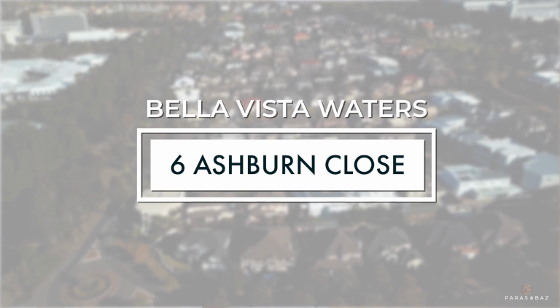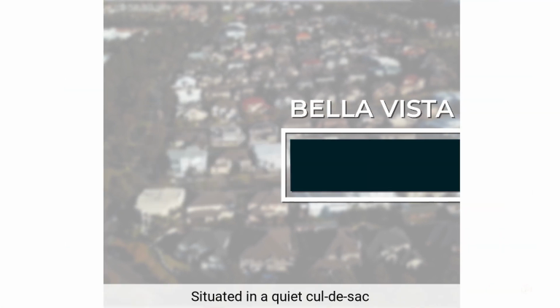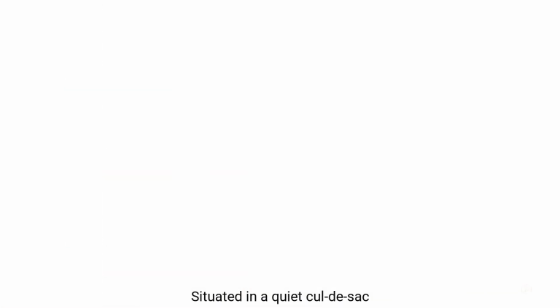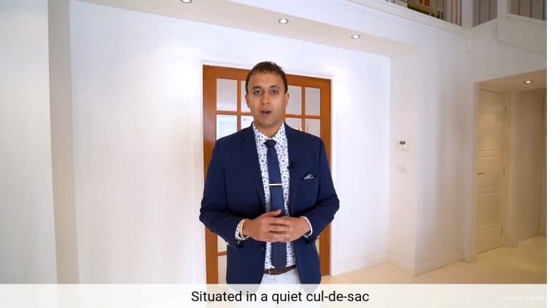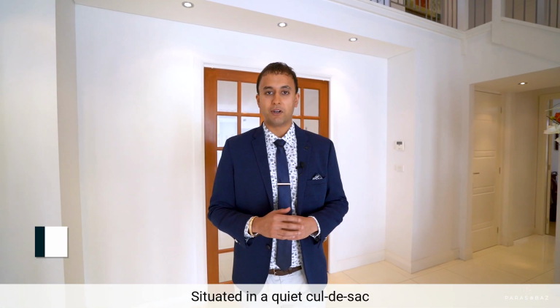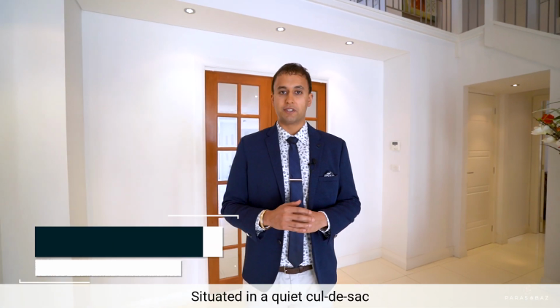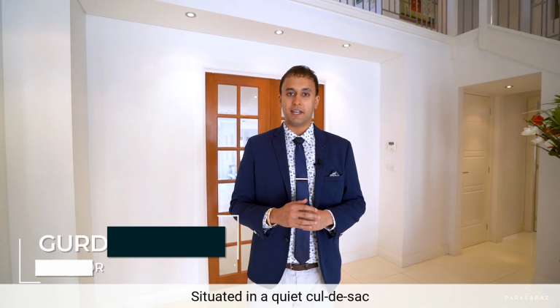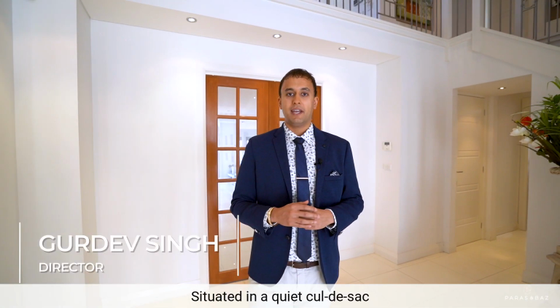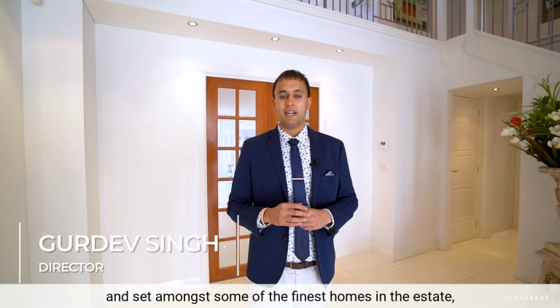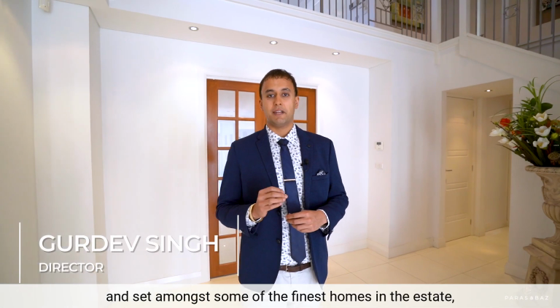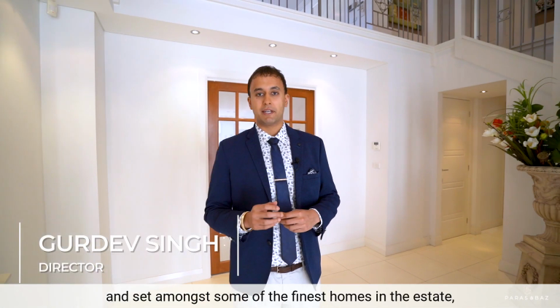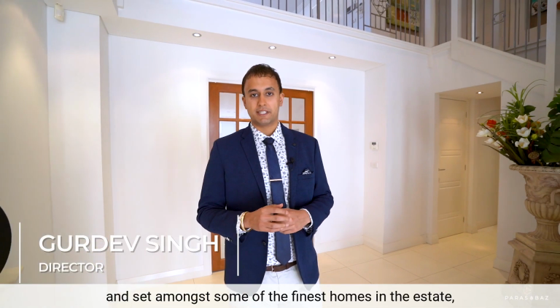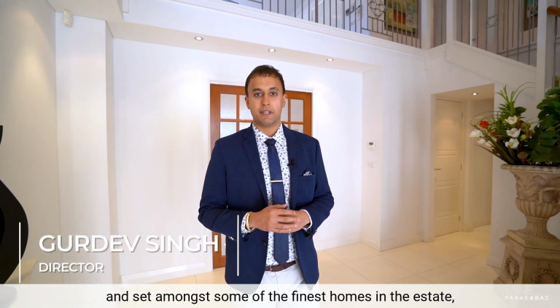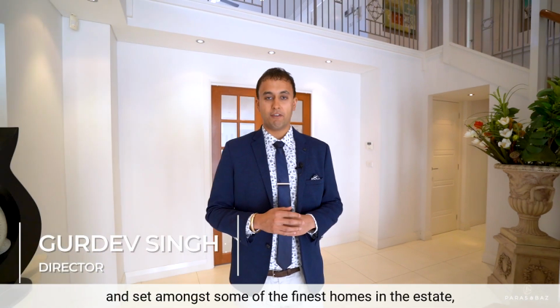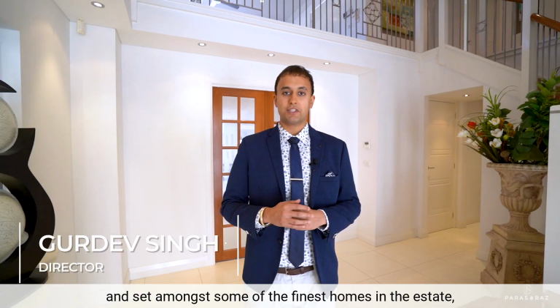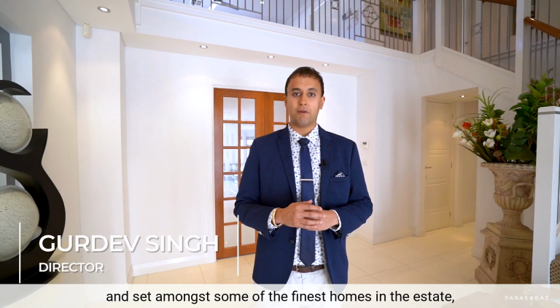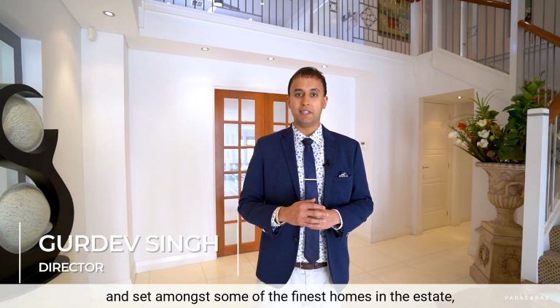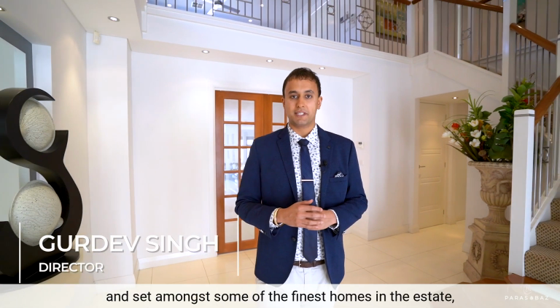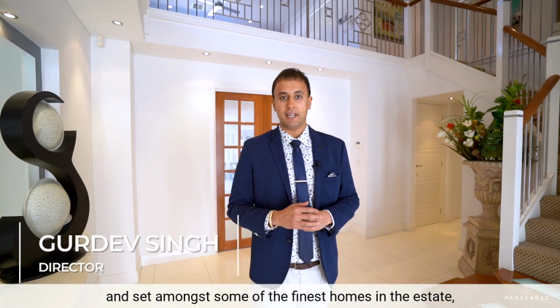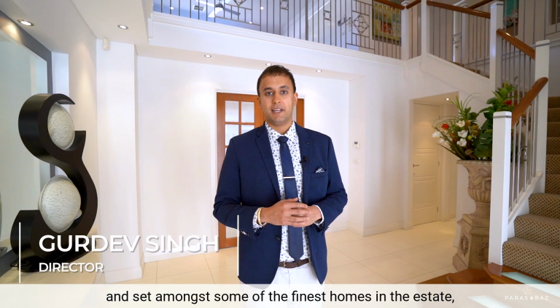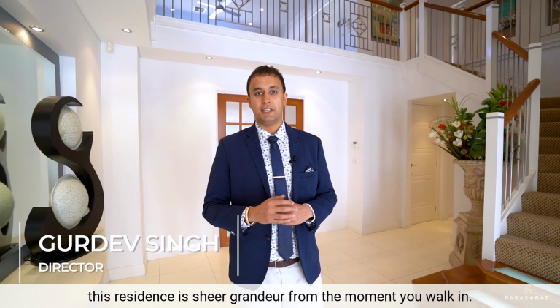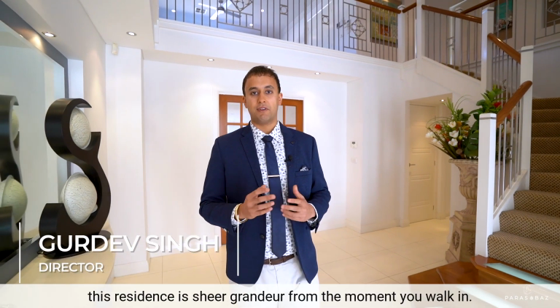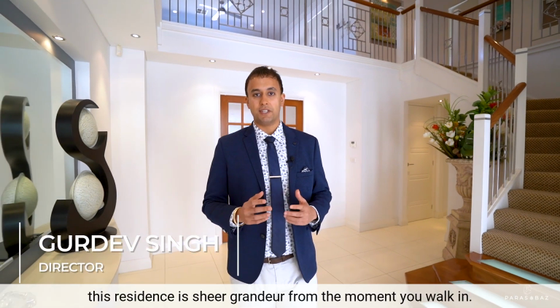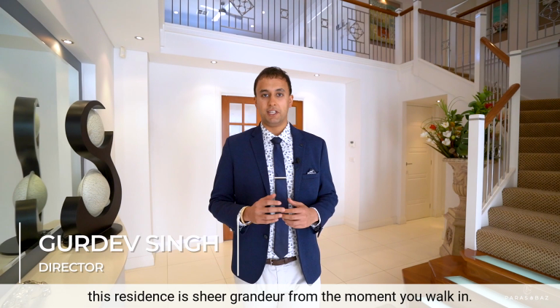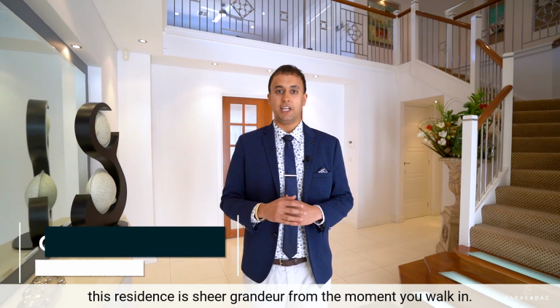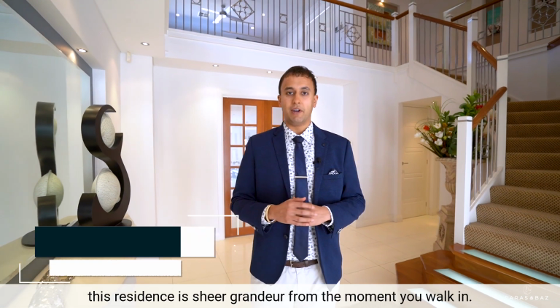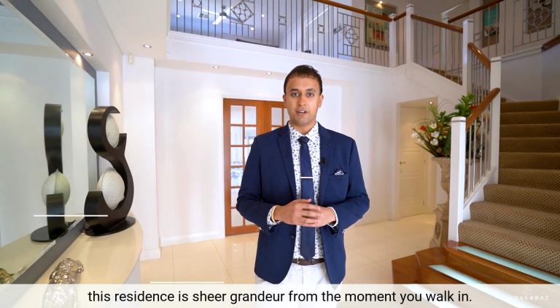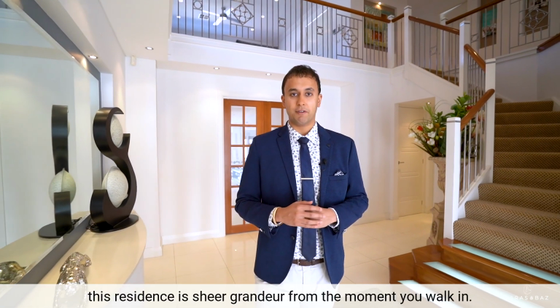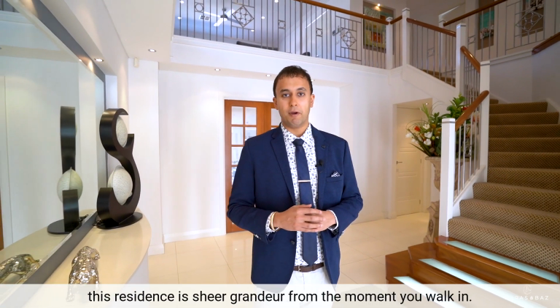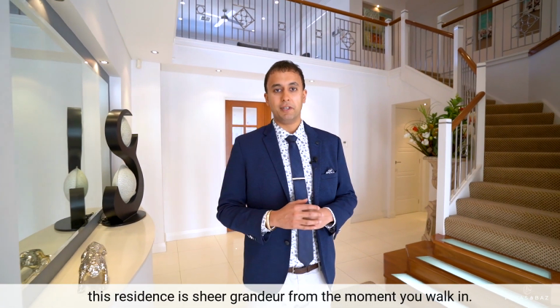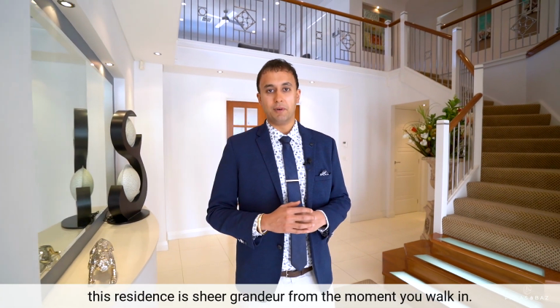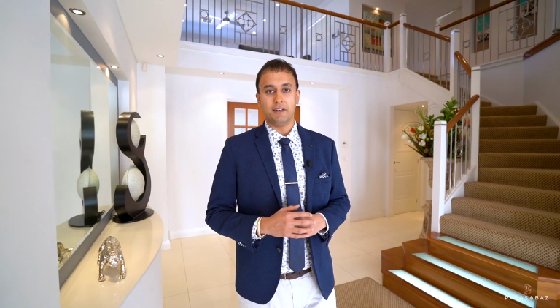Situated in a quiet cul-de-sac and set amongst some of the finest homes in the estate, this residence is sheer grandeur from the moment you walk in.